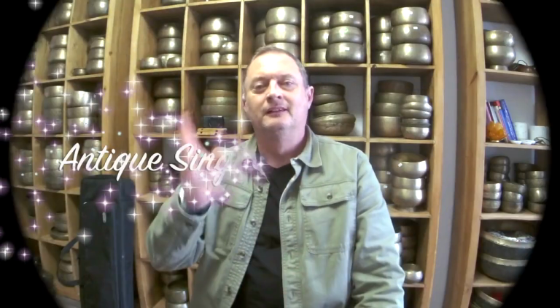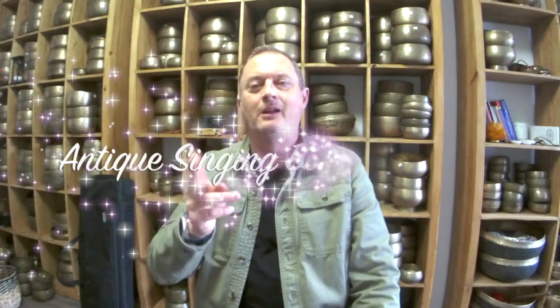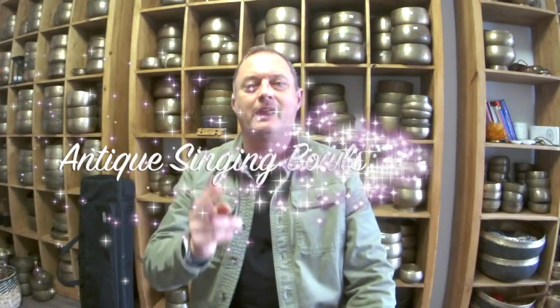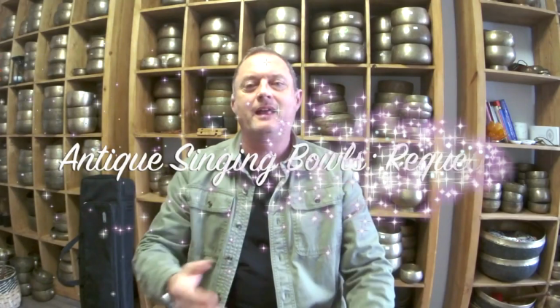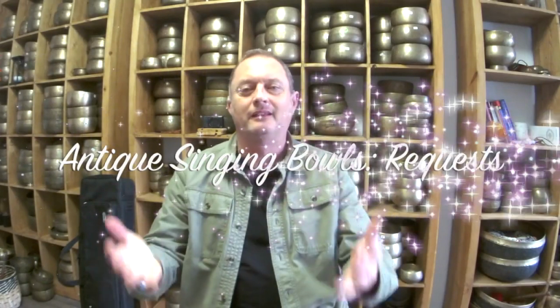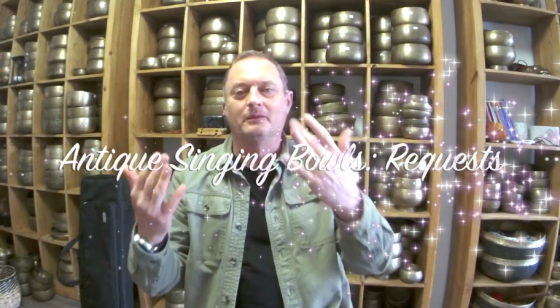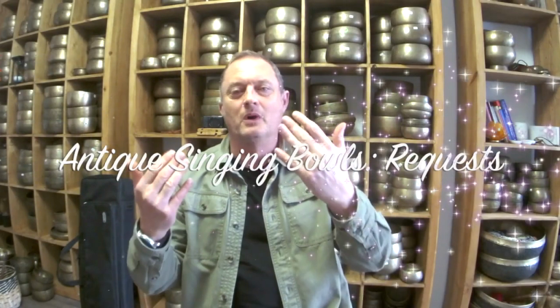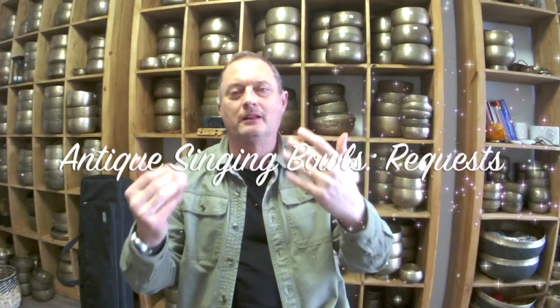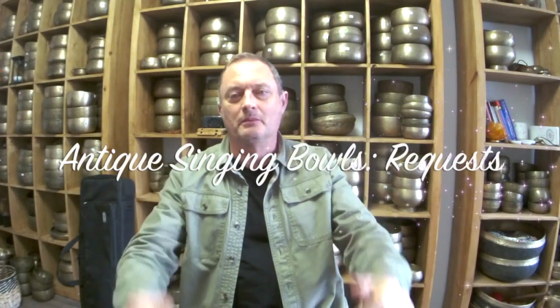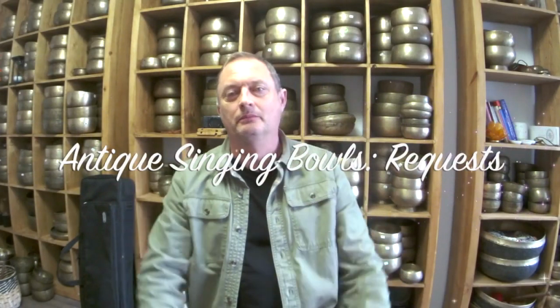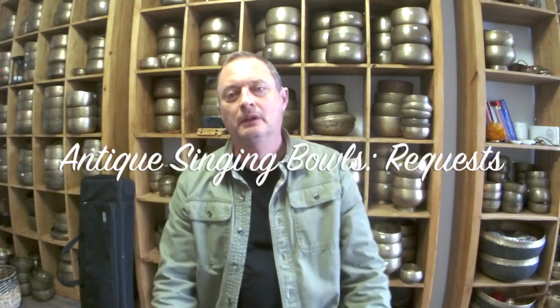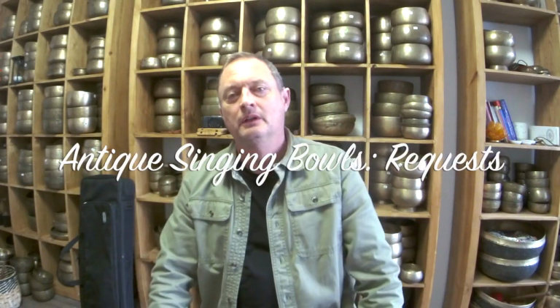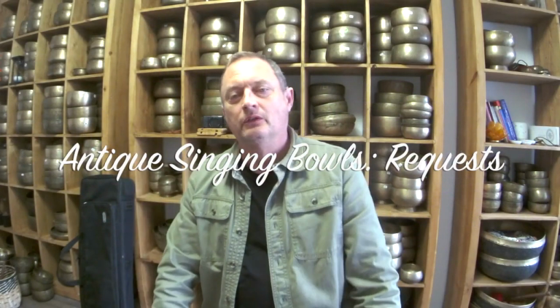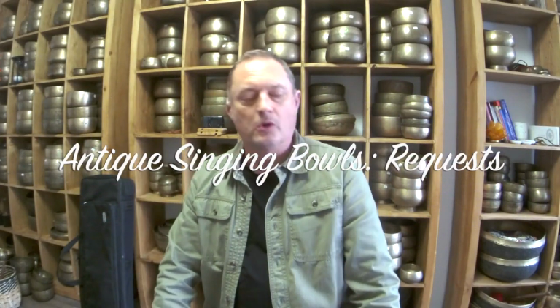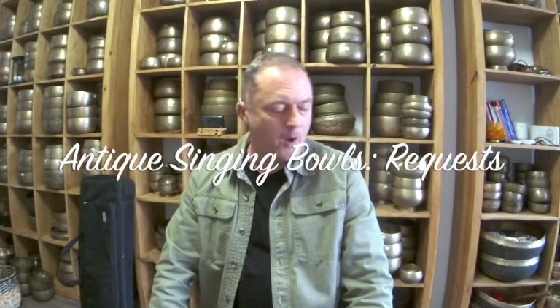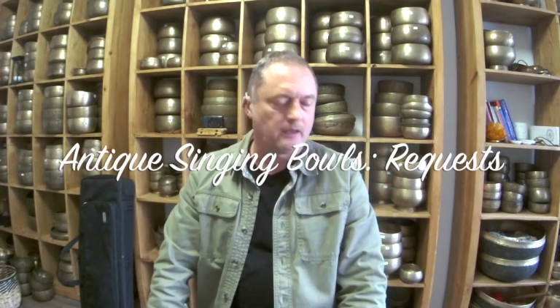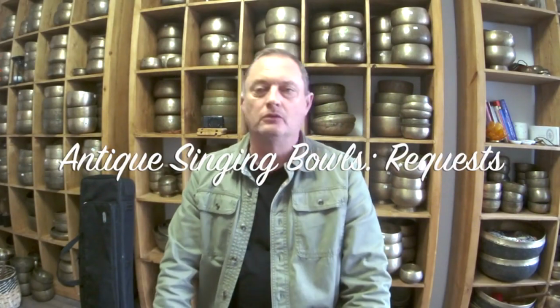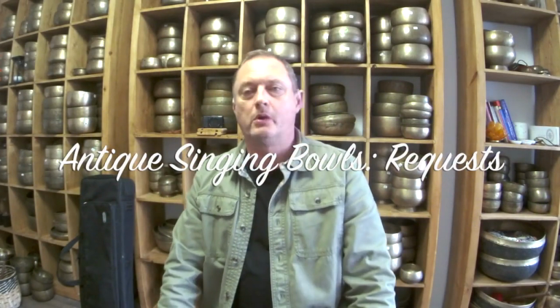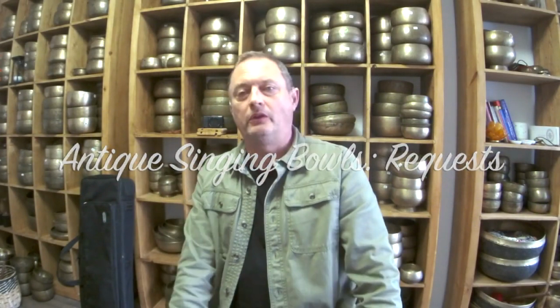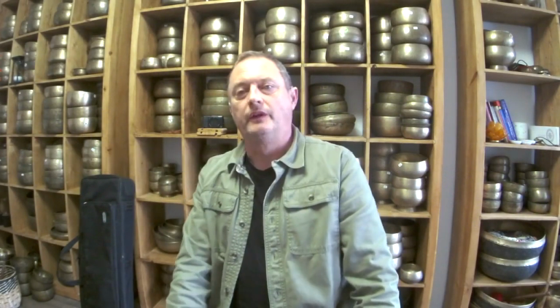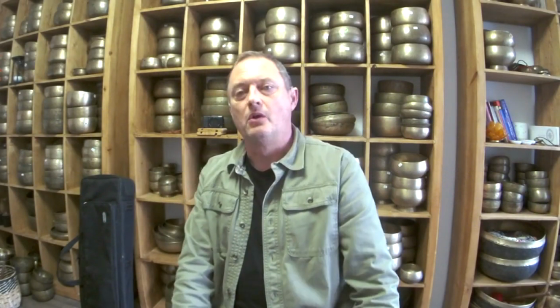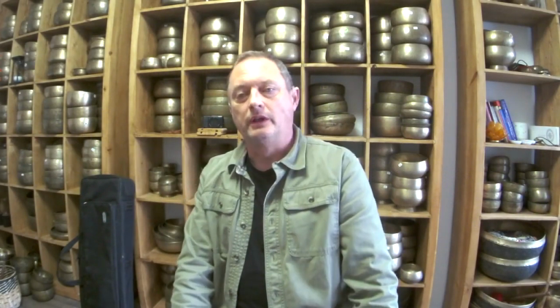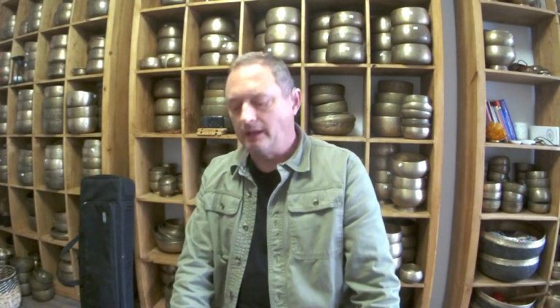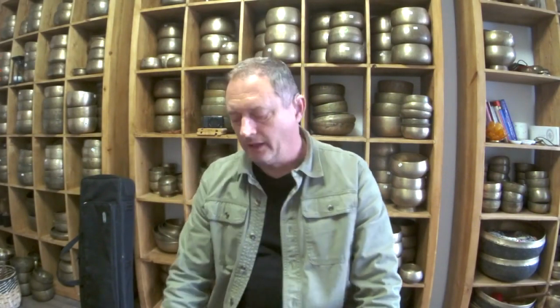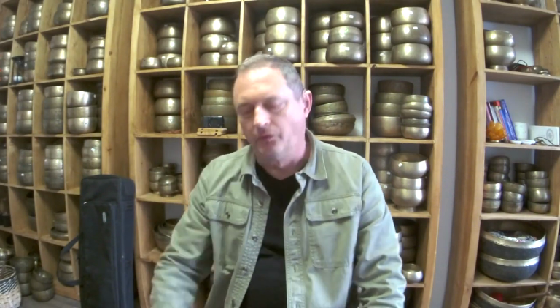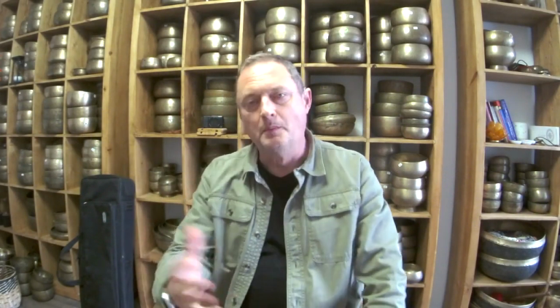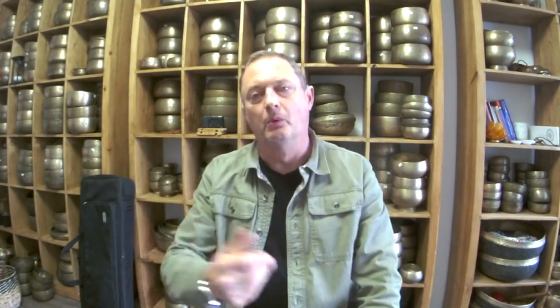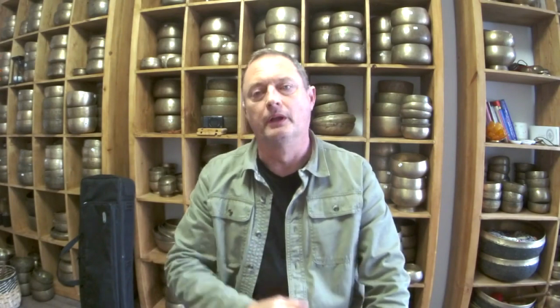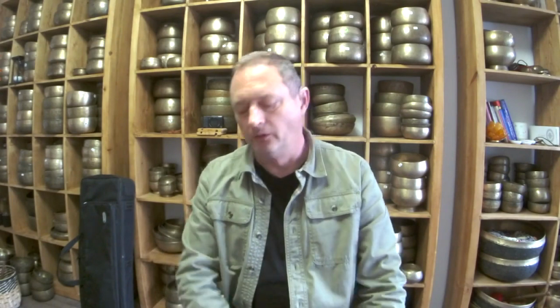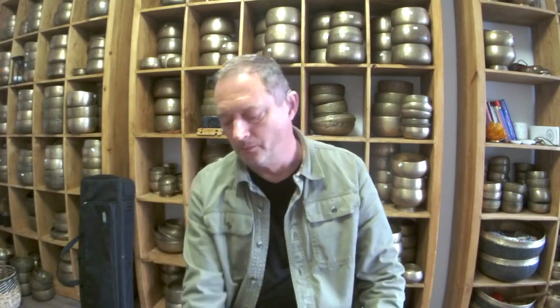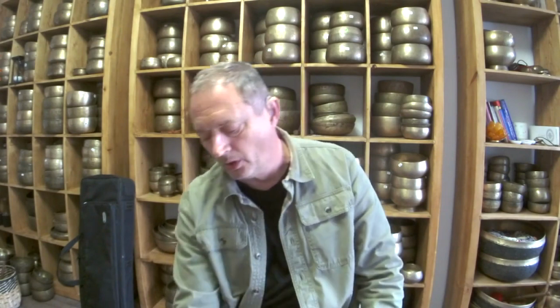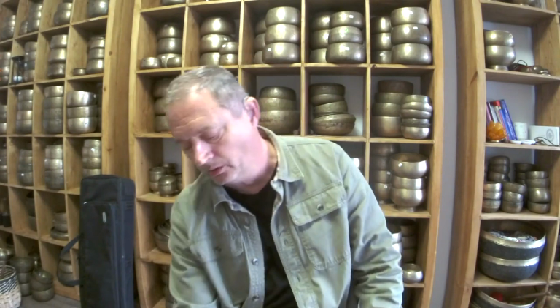Hello again and welcome. A quick request video today — you wanted to hear some bowls.